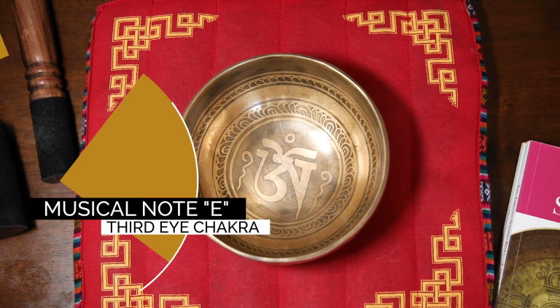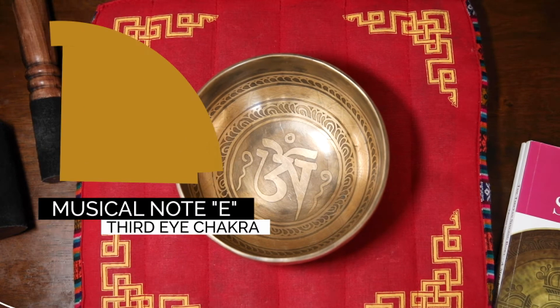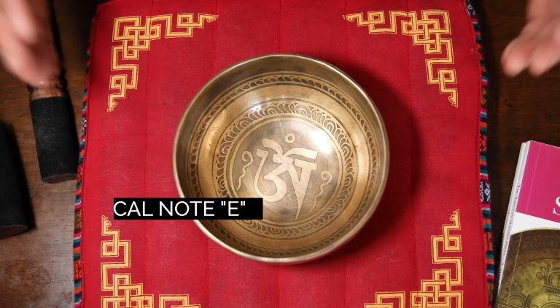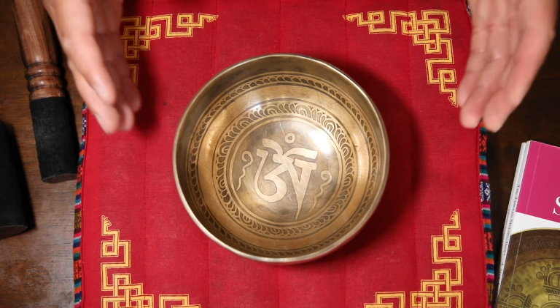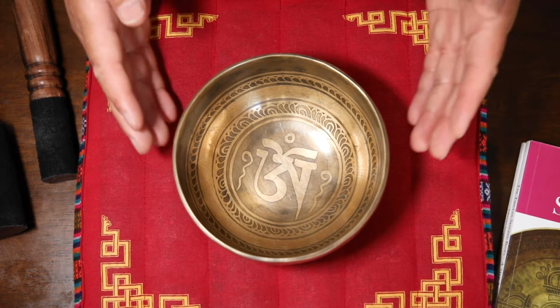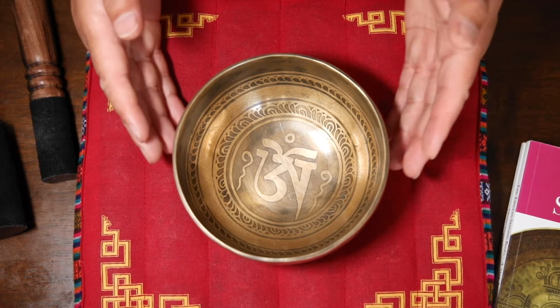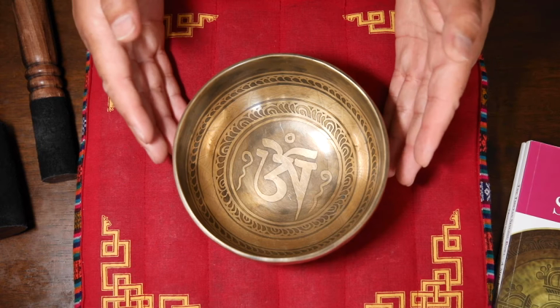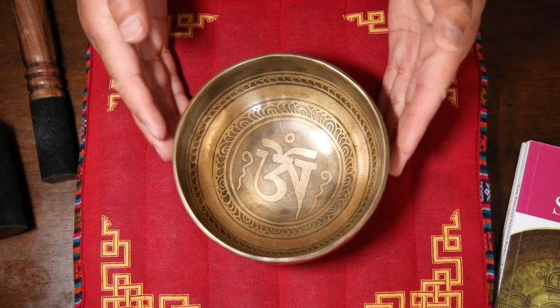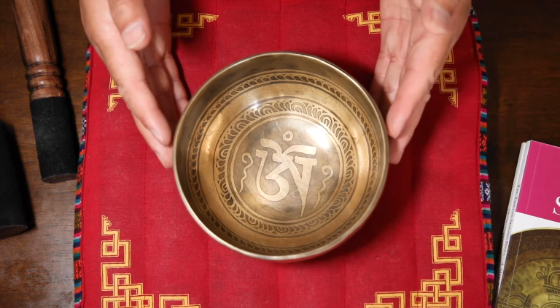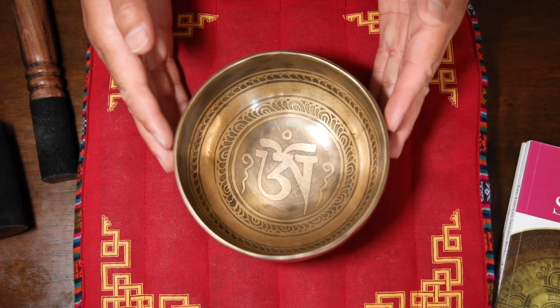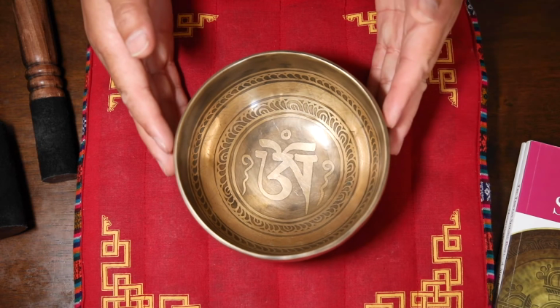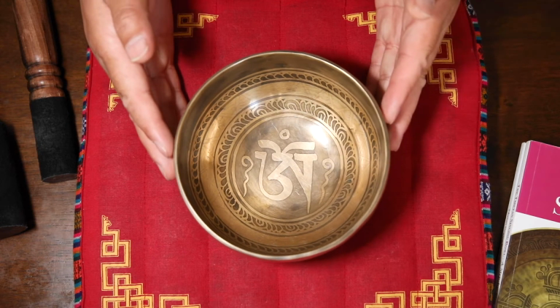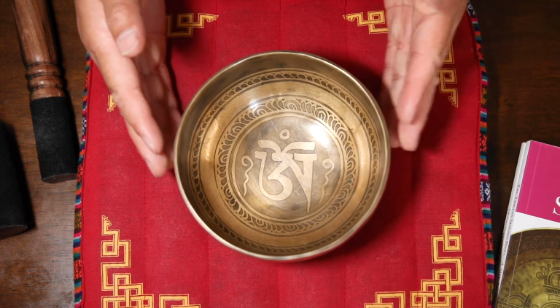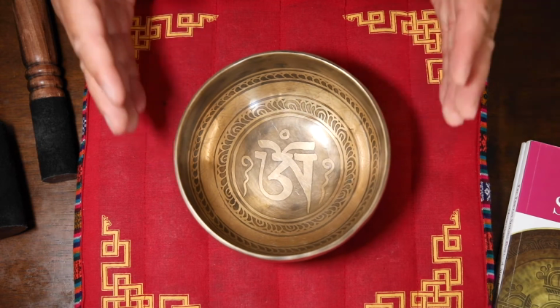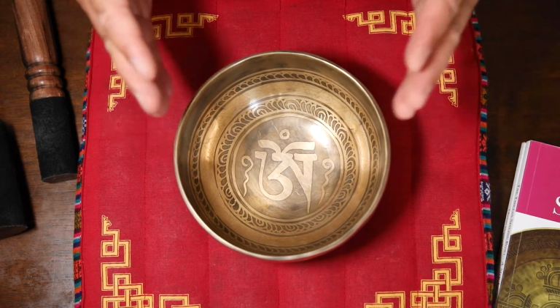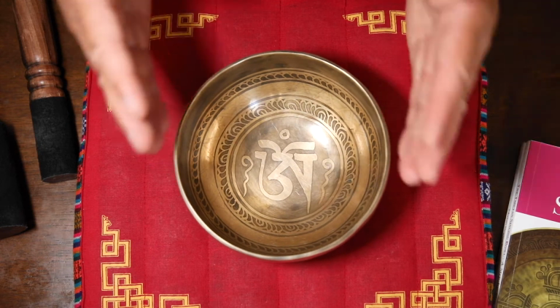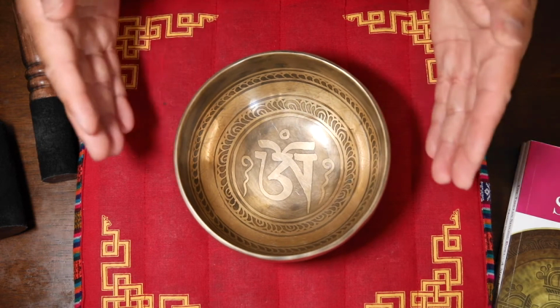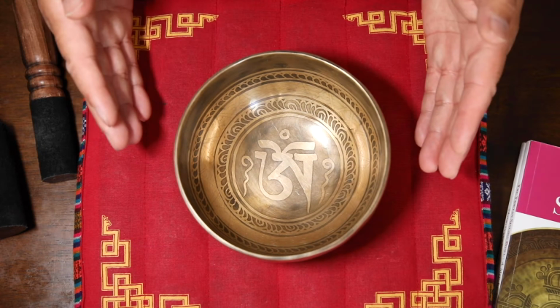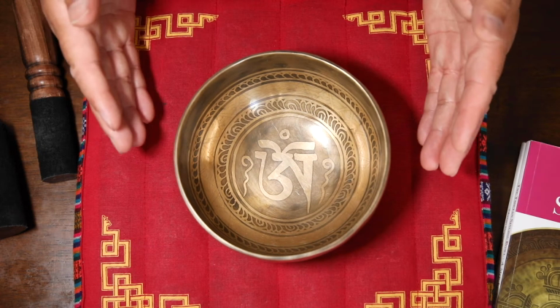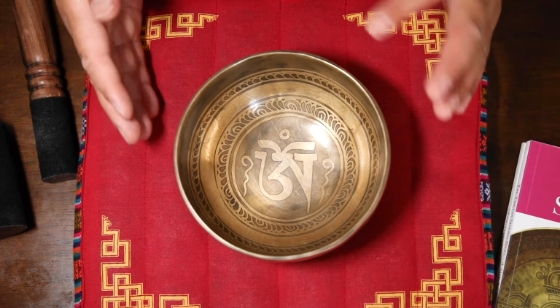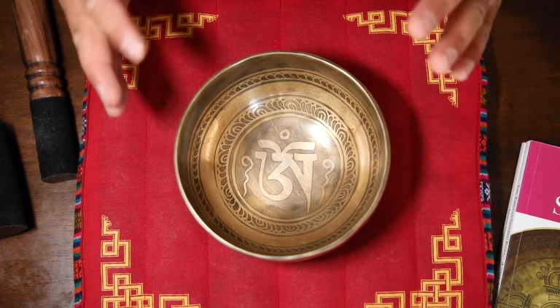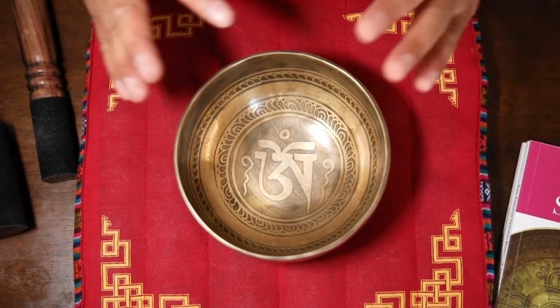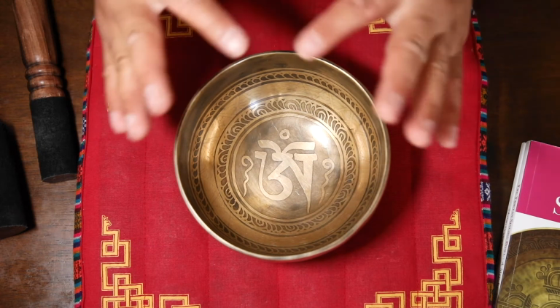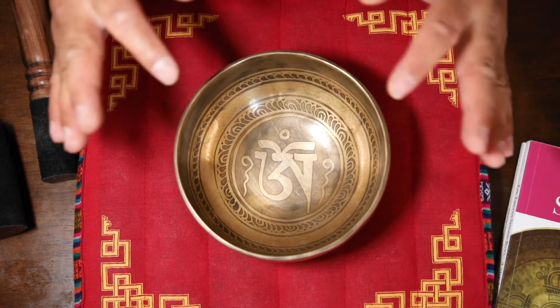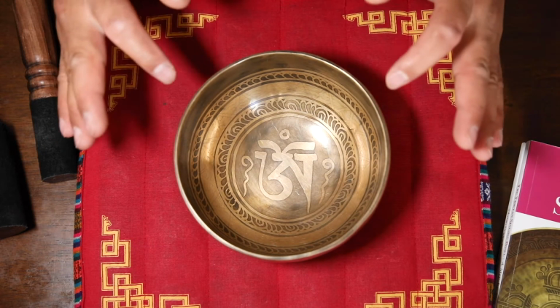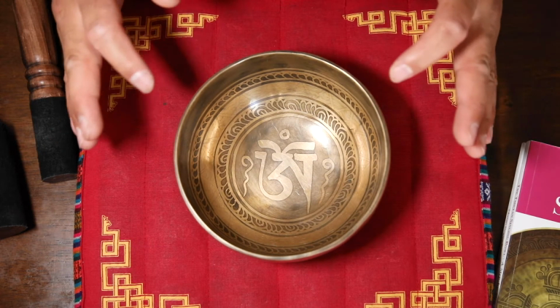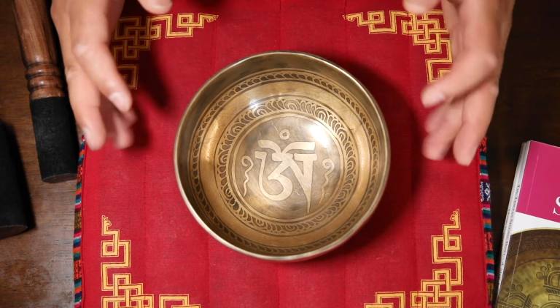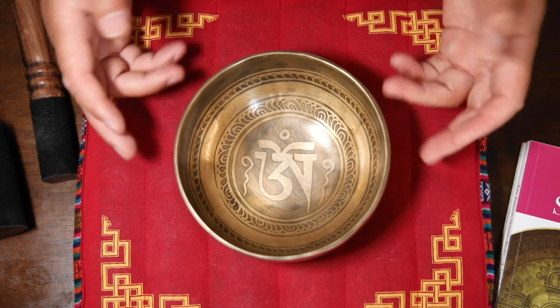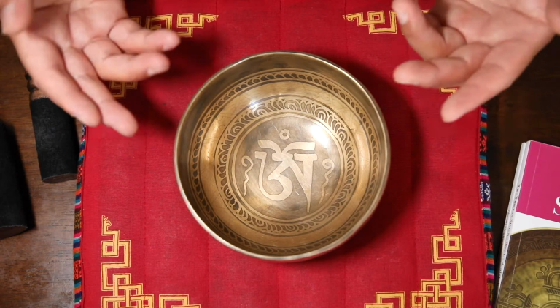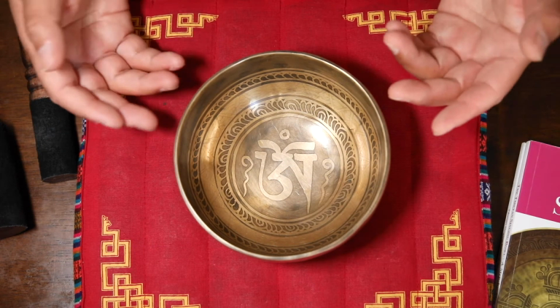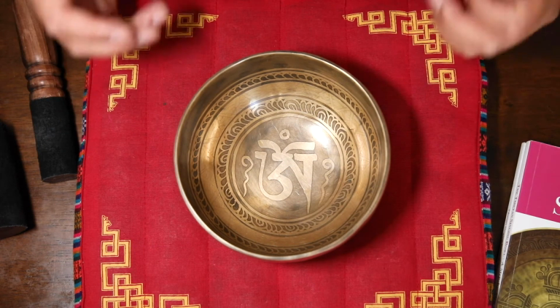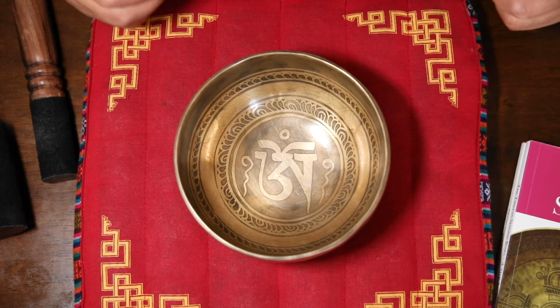If you look carefully, you can see this bowl is fully handmade. There's an etching inside and outside.